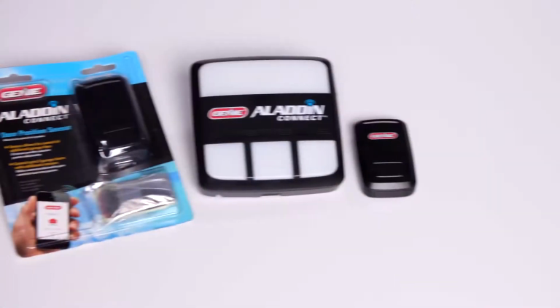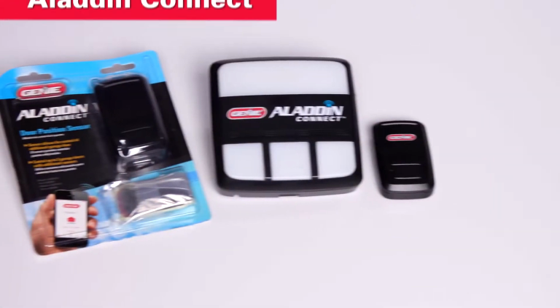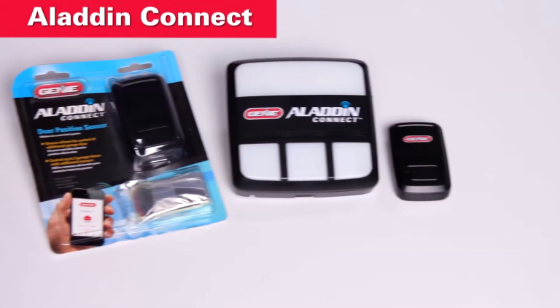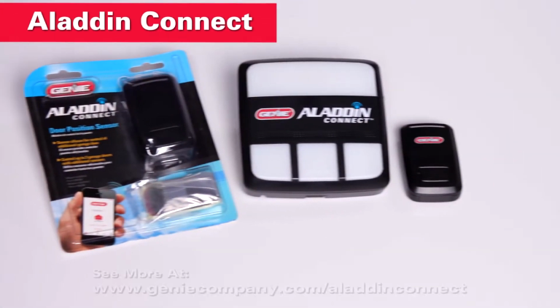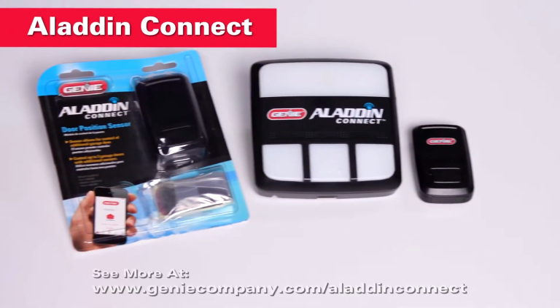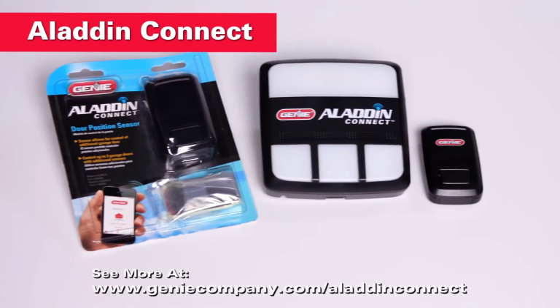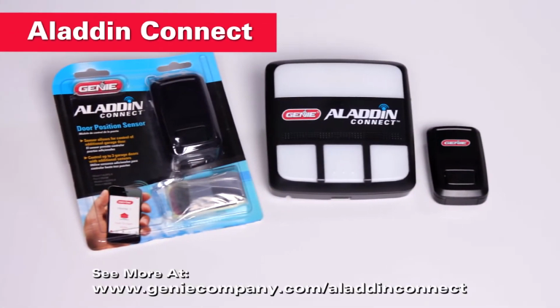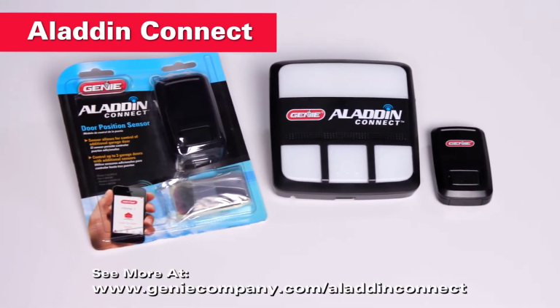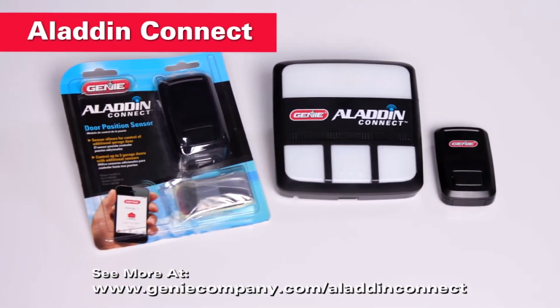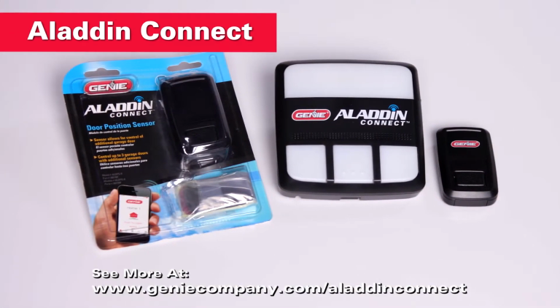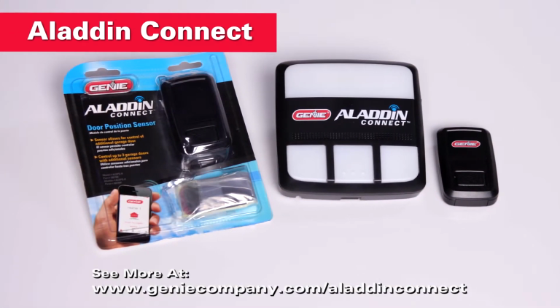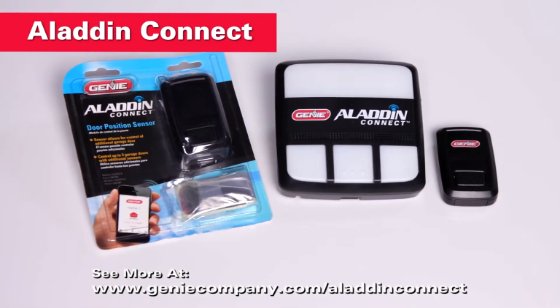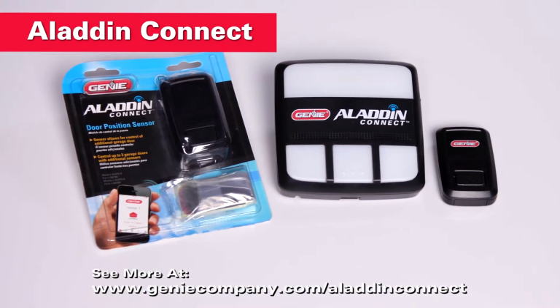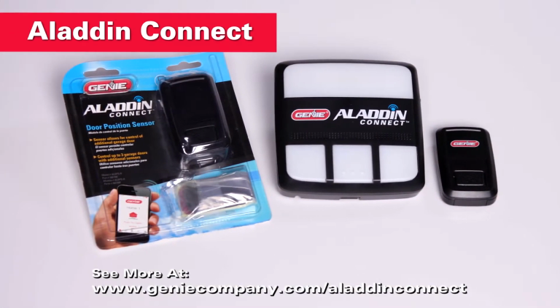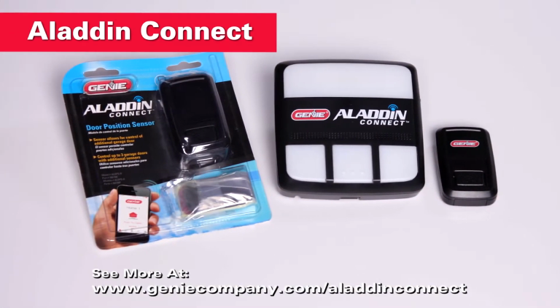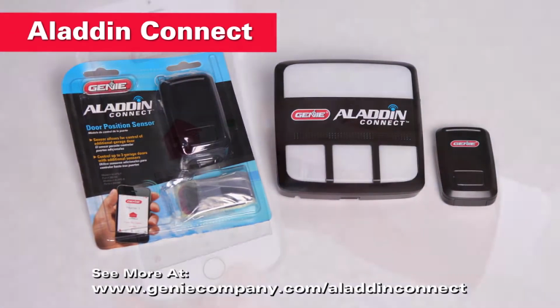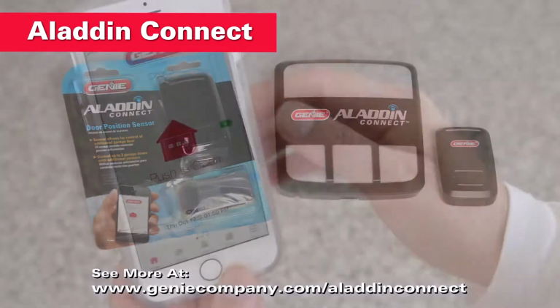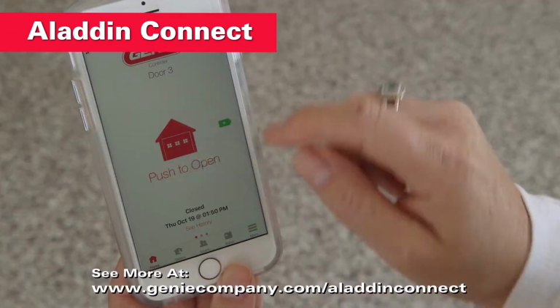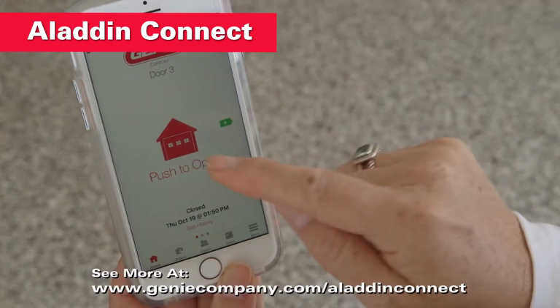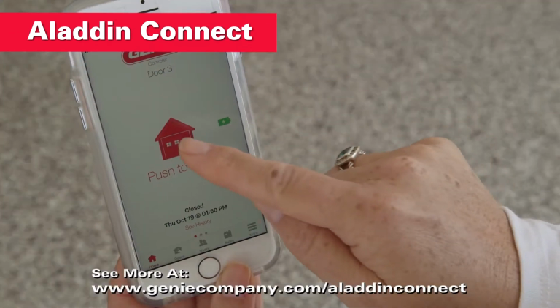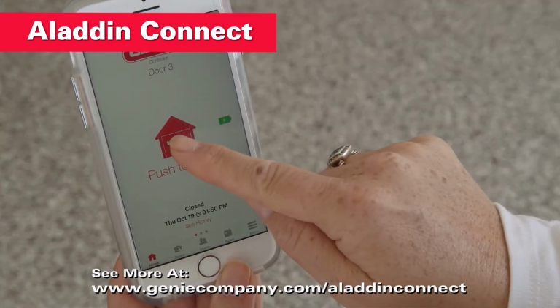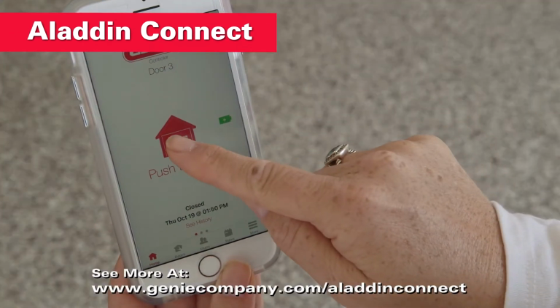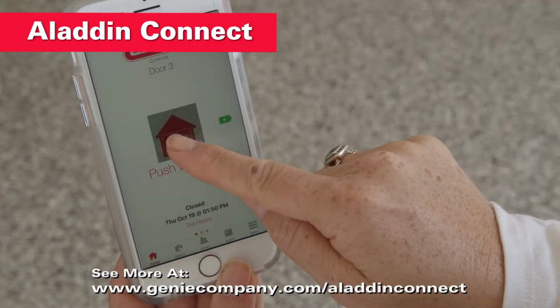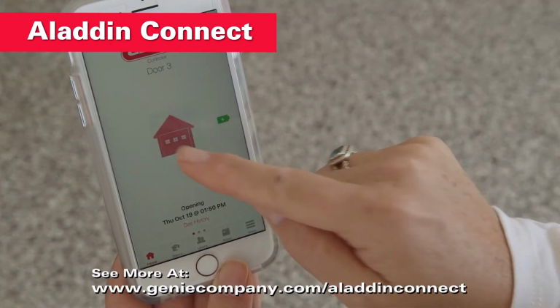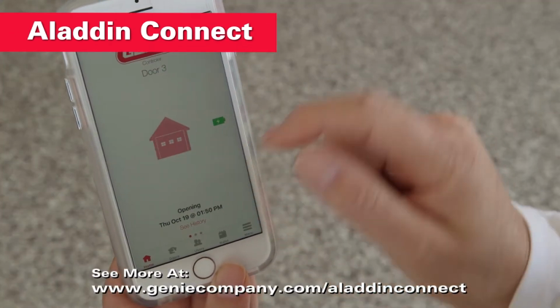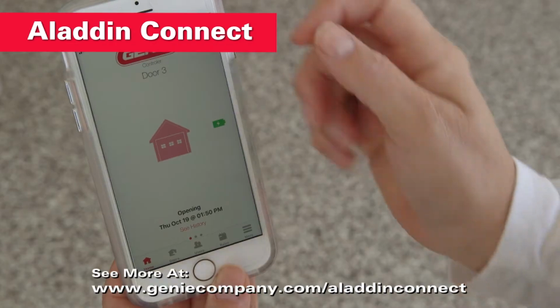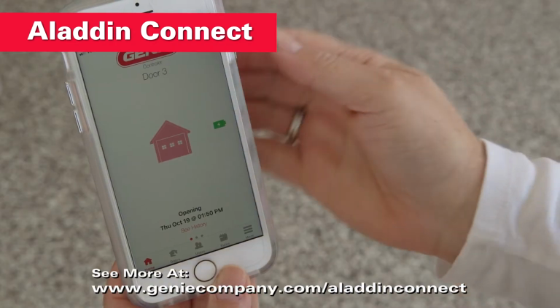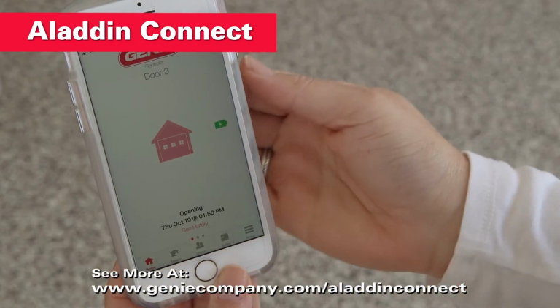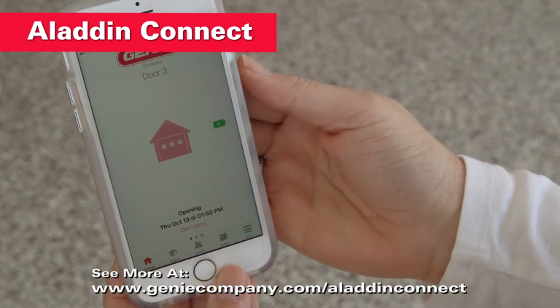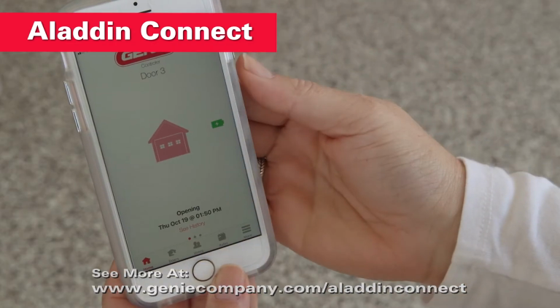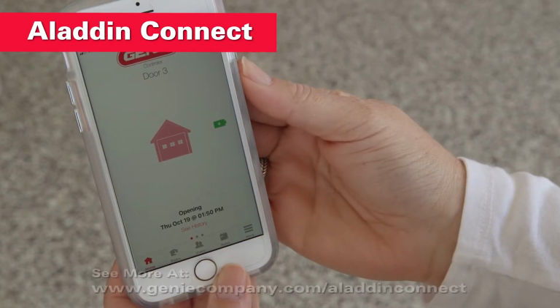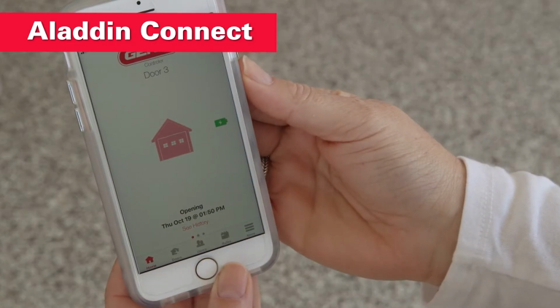Aladdin Connect lets you control and monitor up to three garage doors from anywhere with your smartphone.